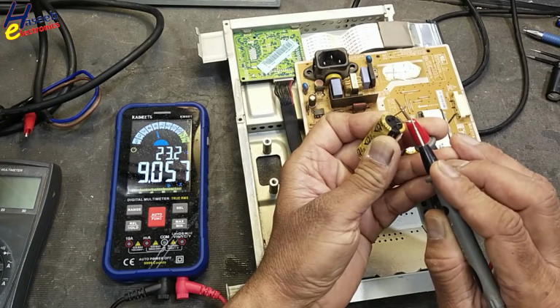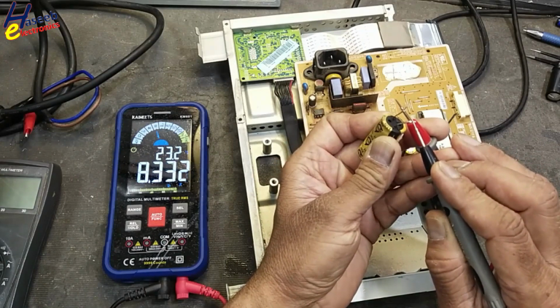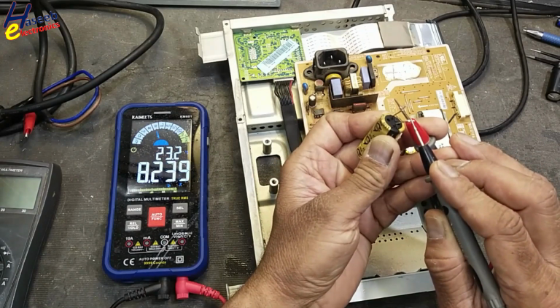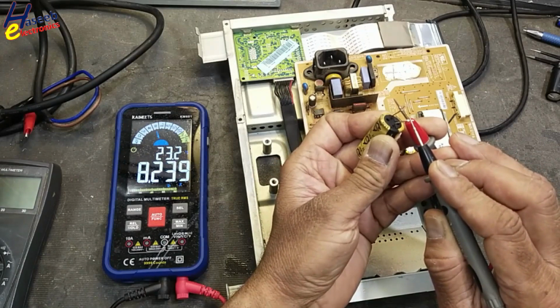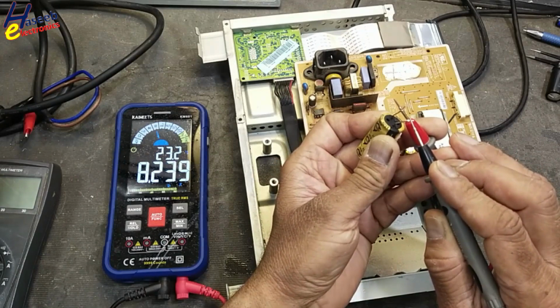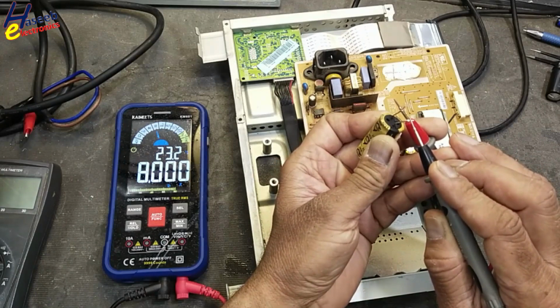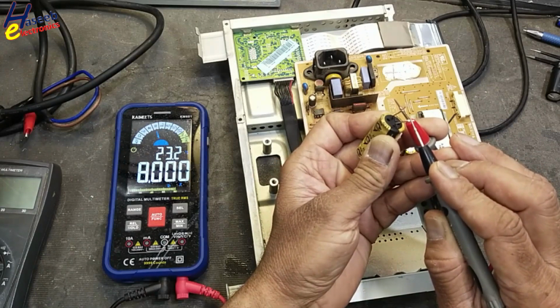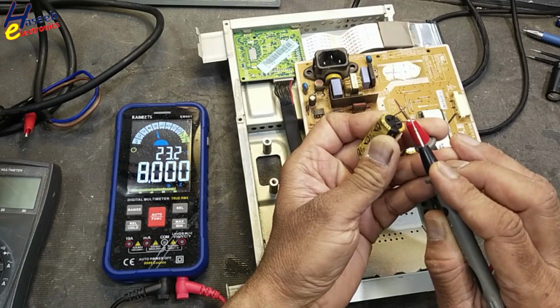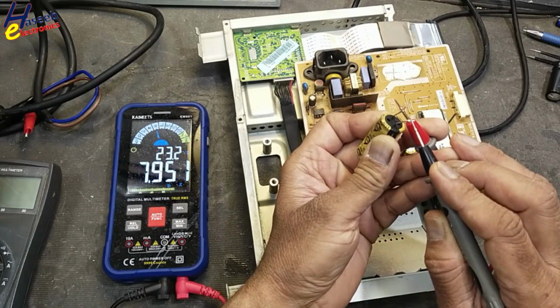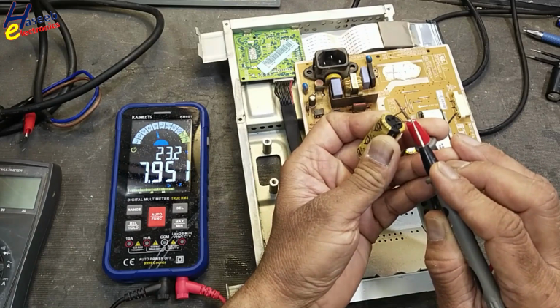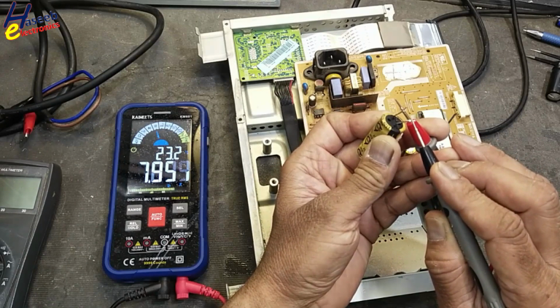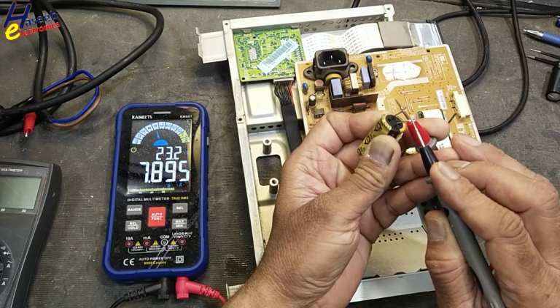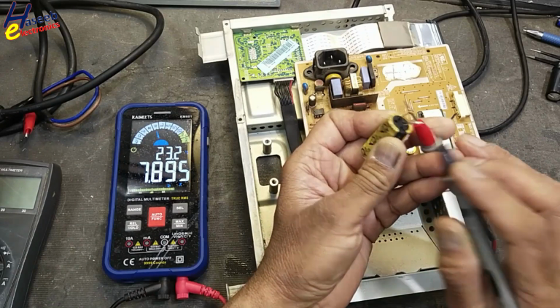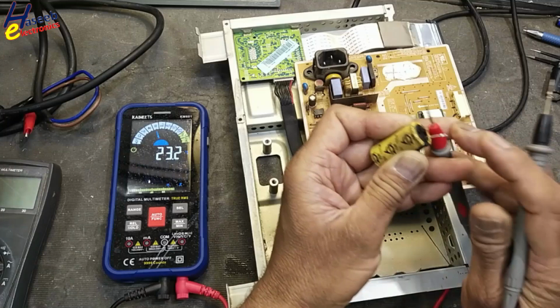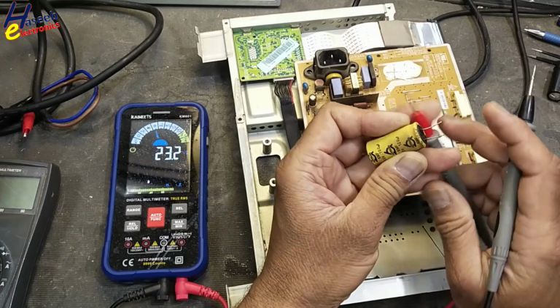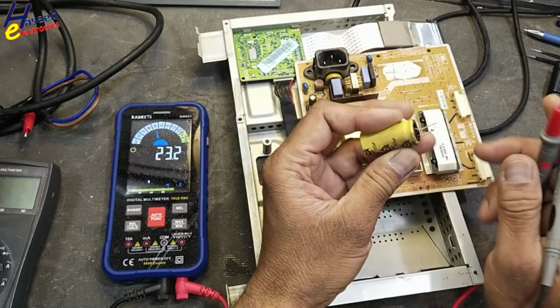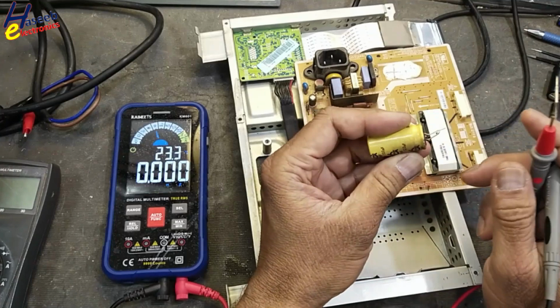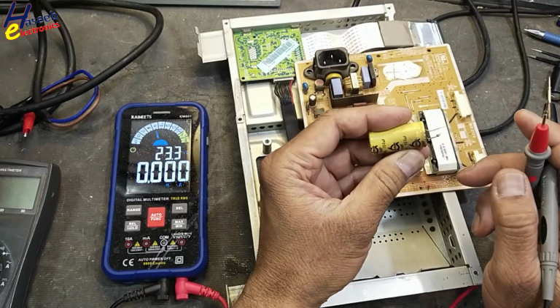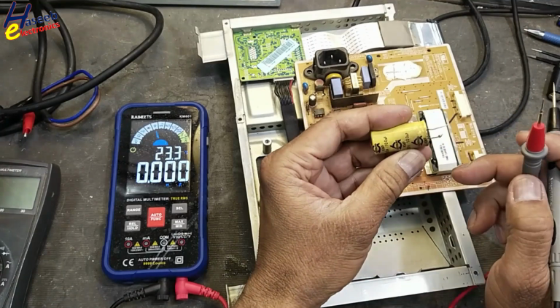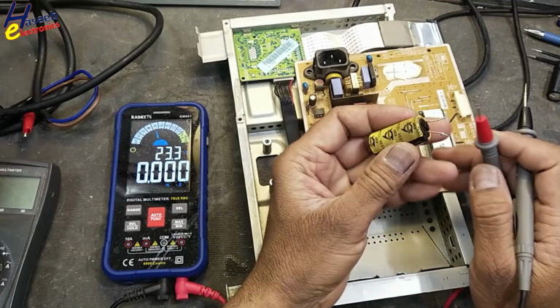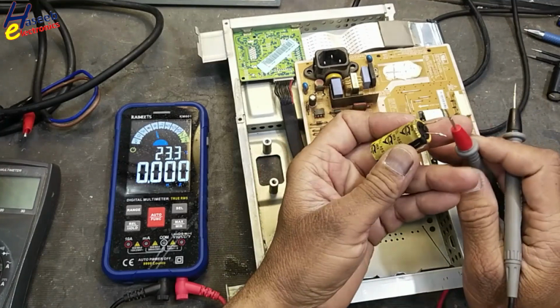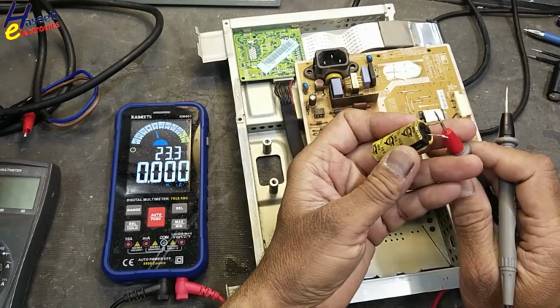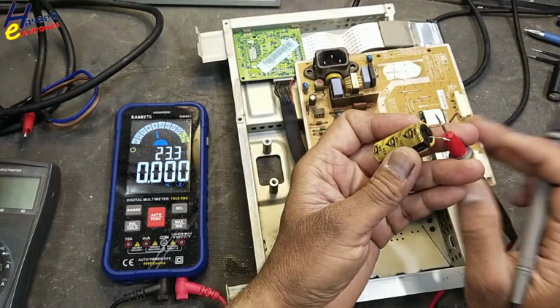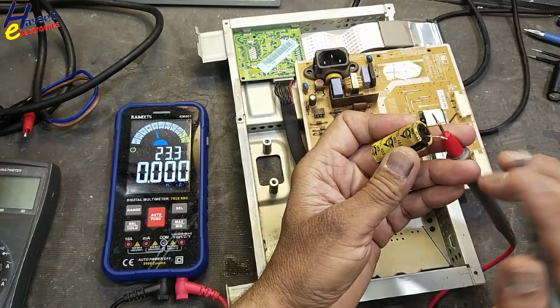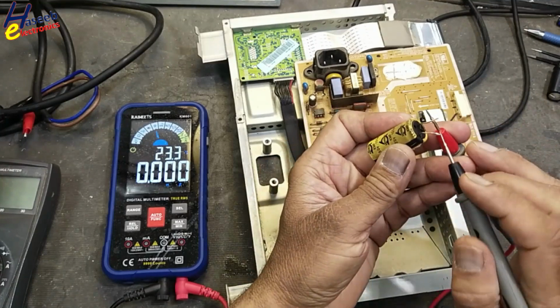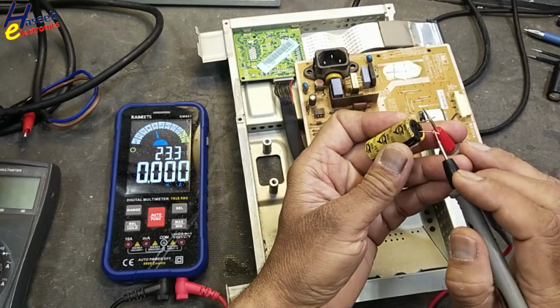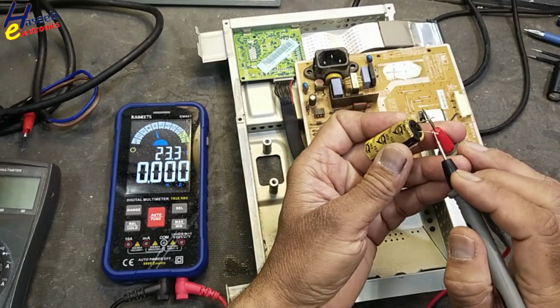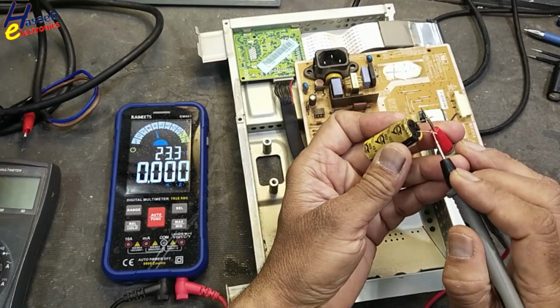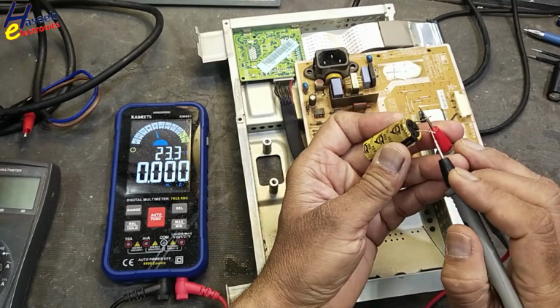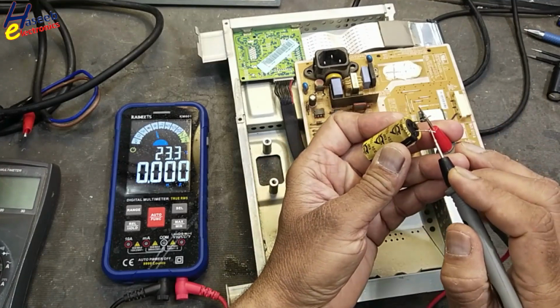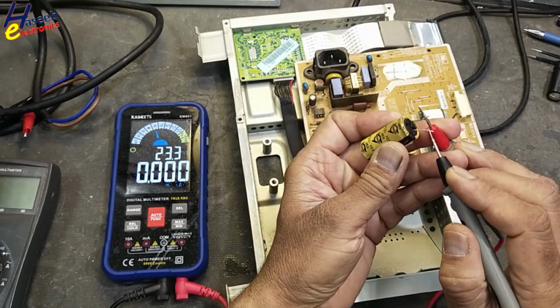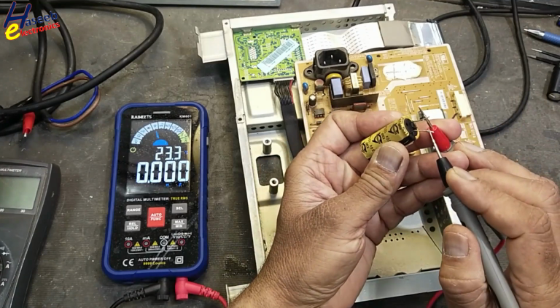It is showing 8 microfarad - its value should be 100 microfarad and it is showing only 8 microfarad, which confirms it is faulty.